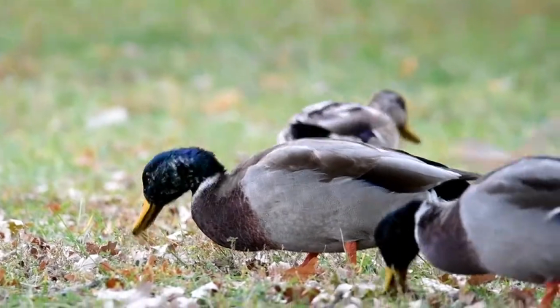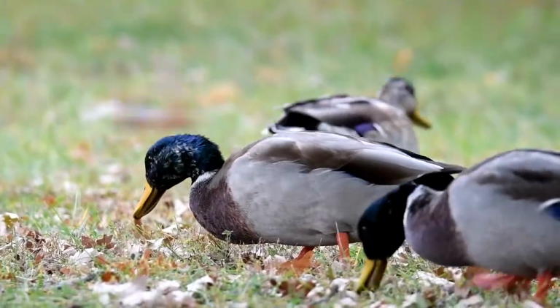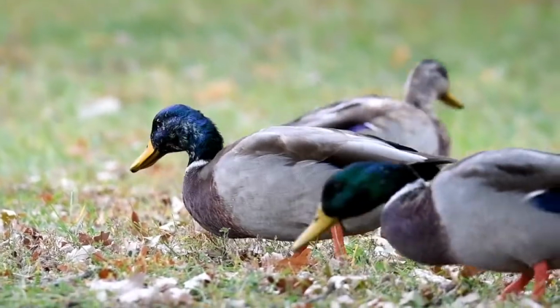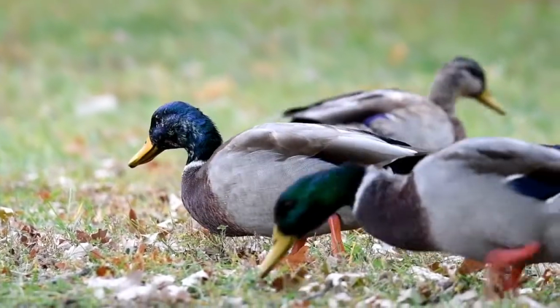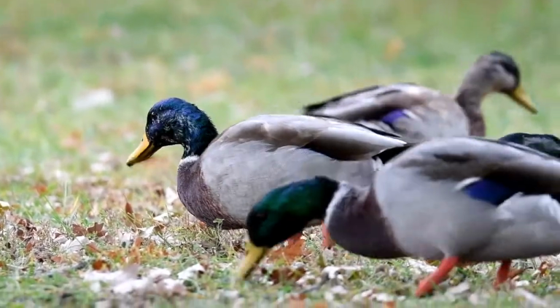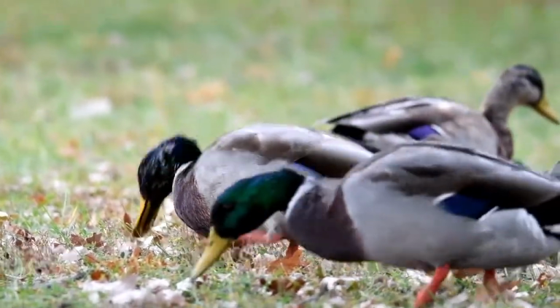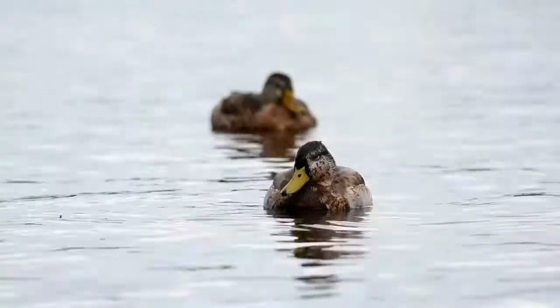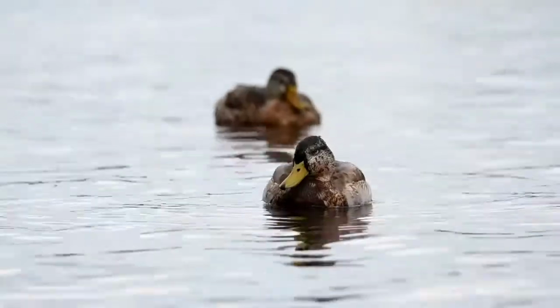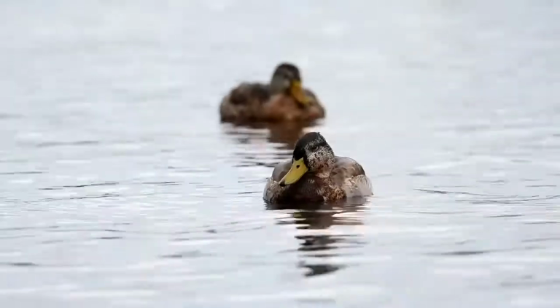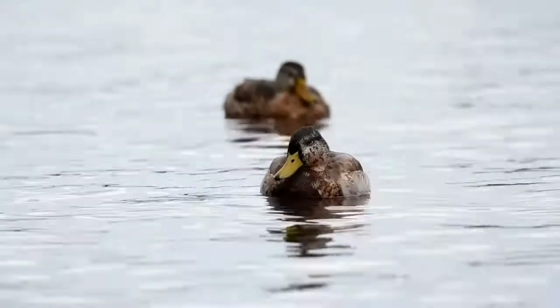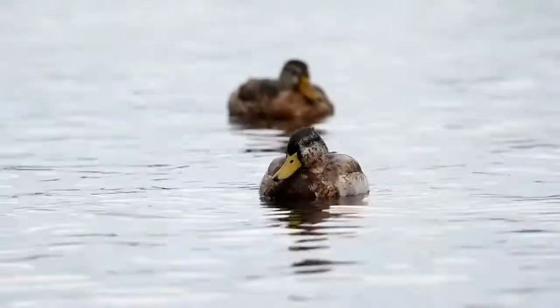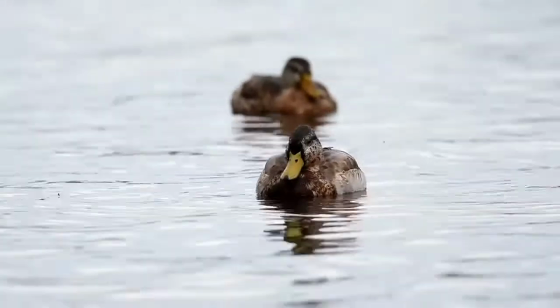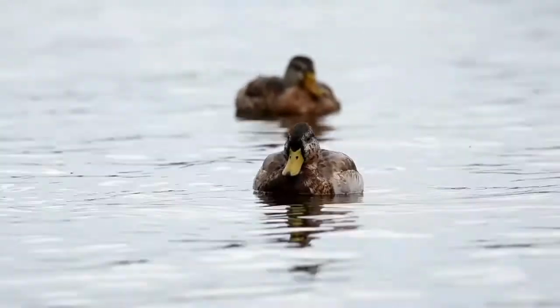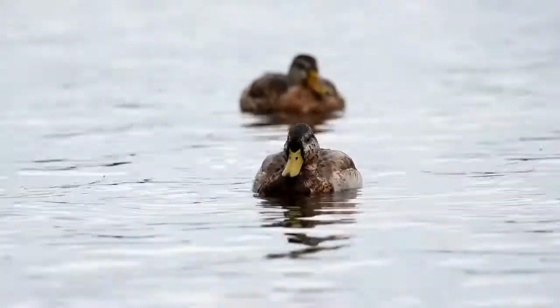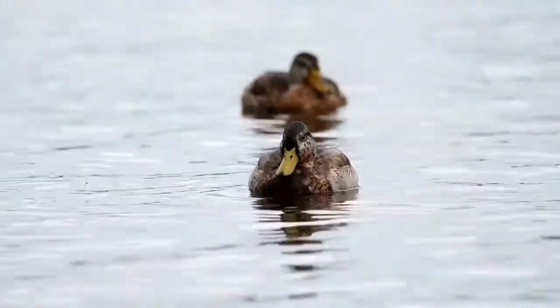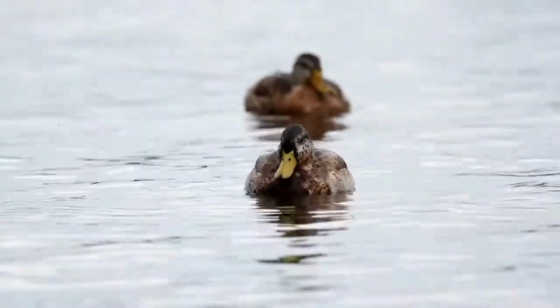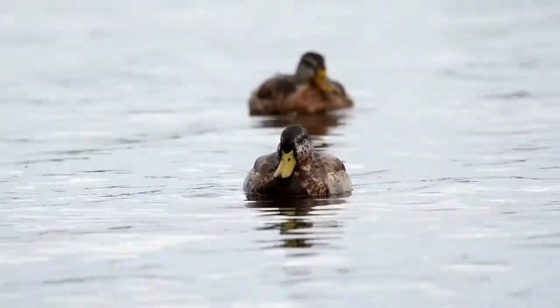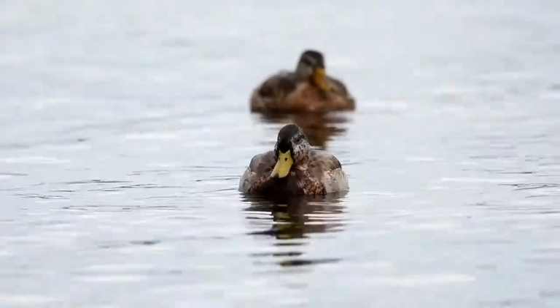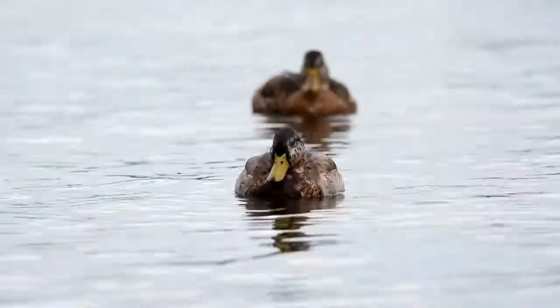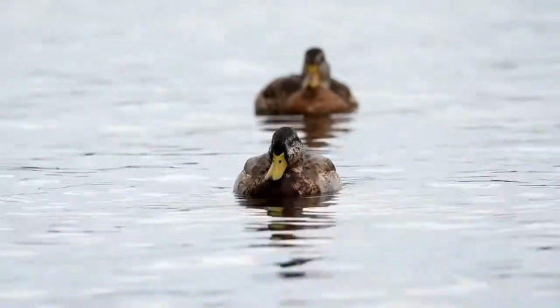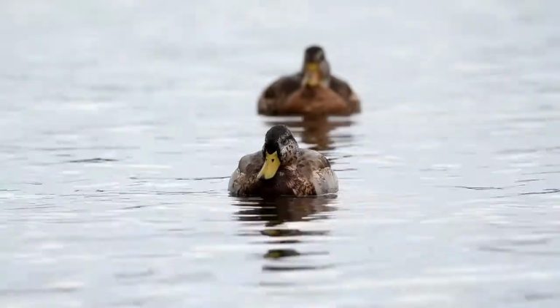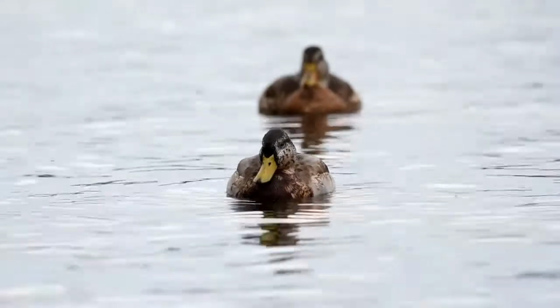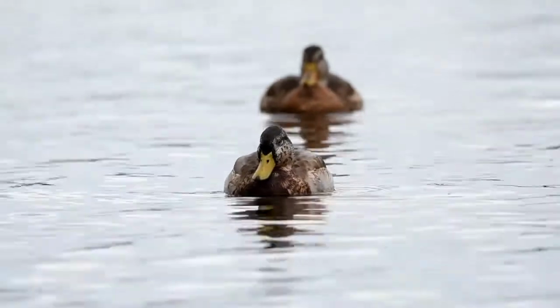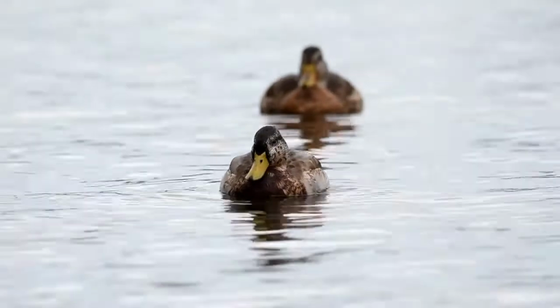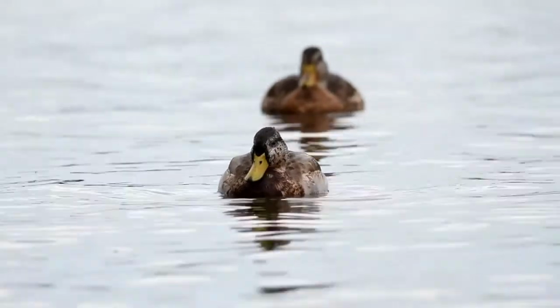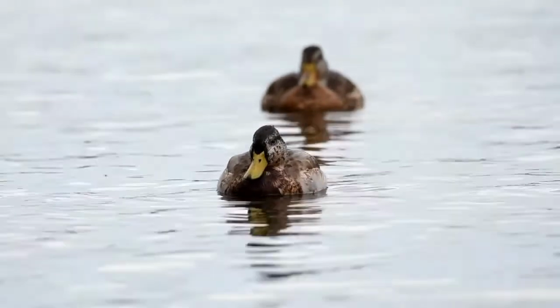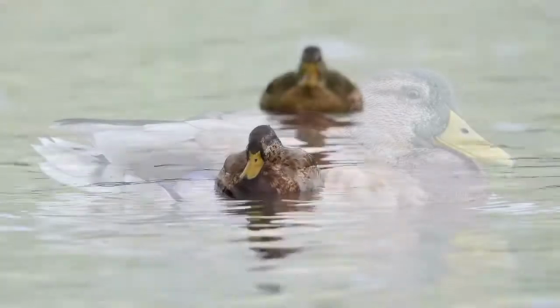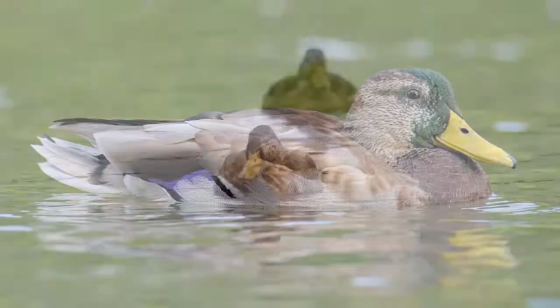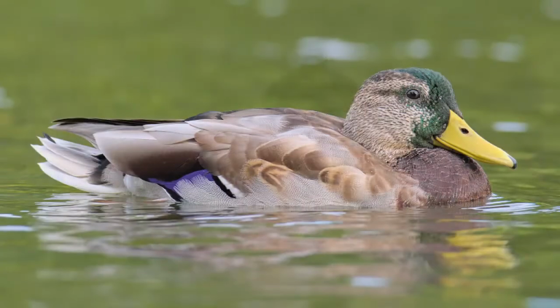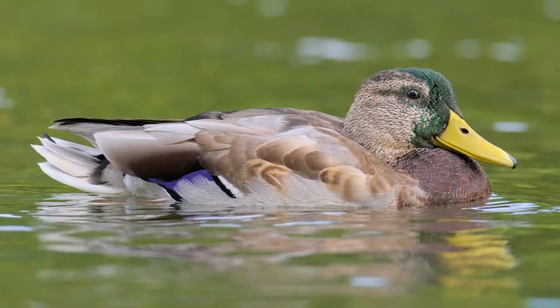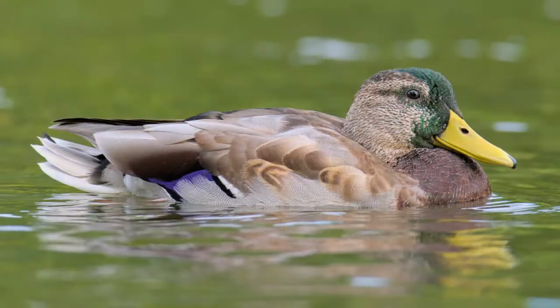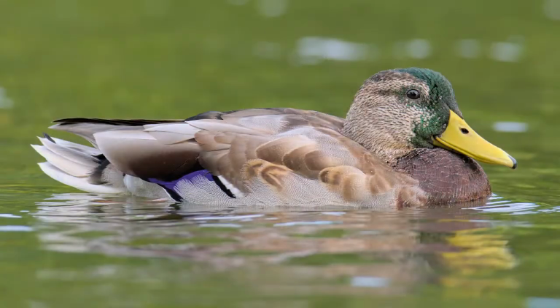When the mallards are not eating, they are swimming, and the males are transforming into their beautiful breeding plumage.